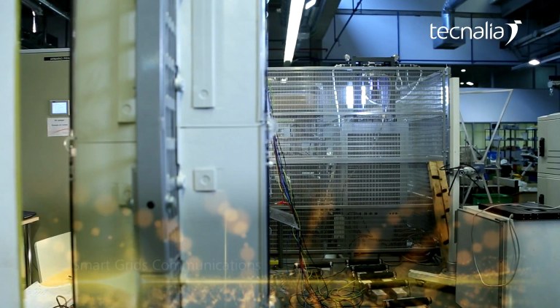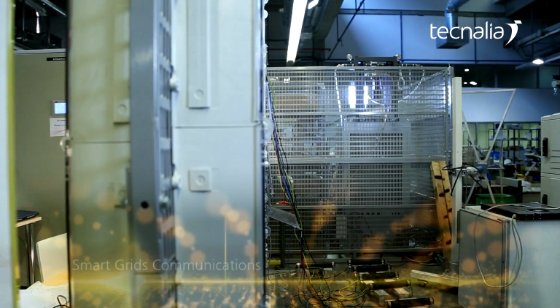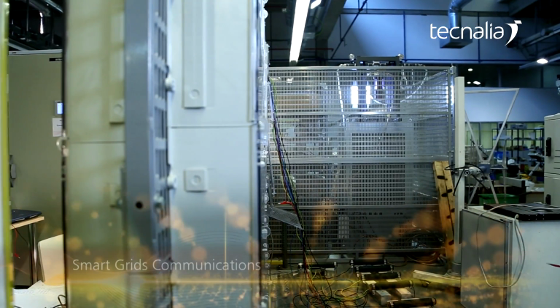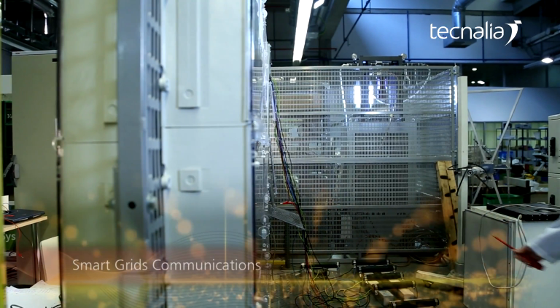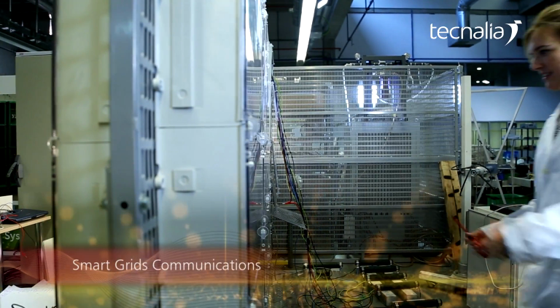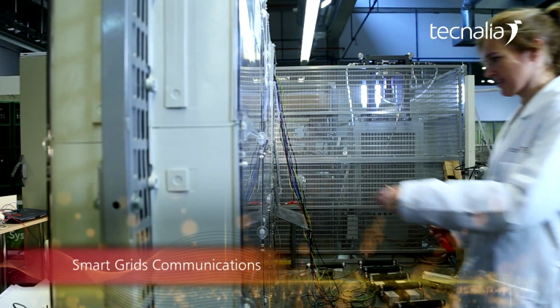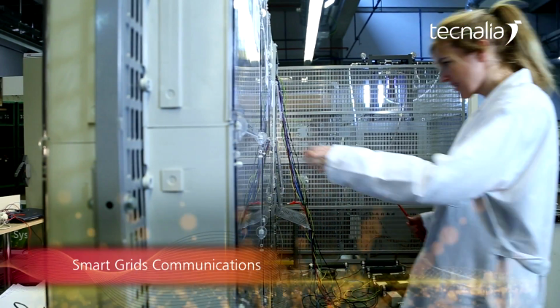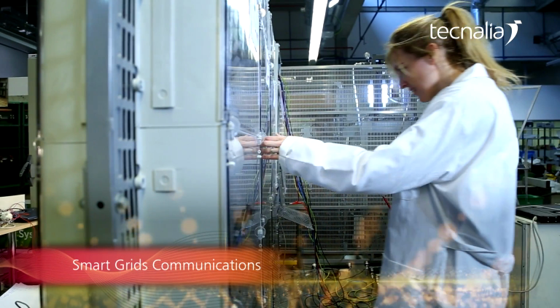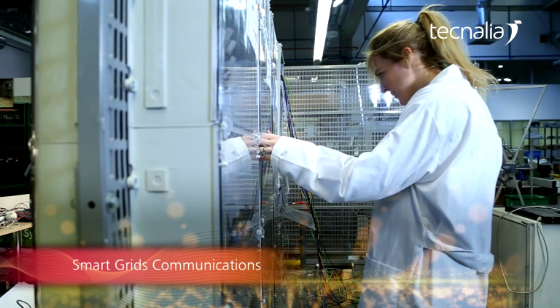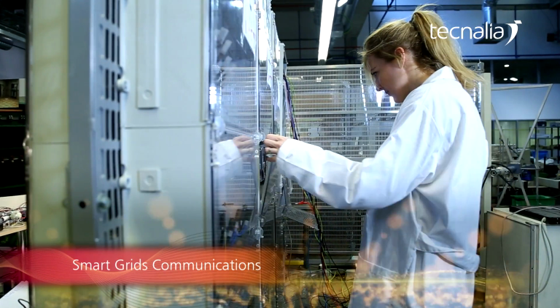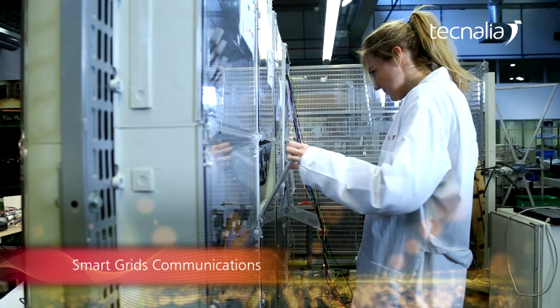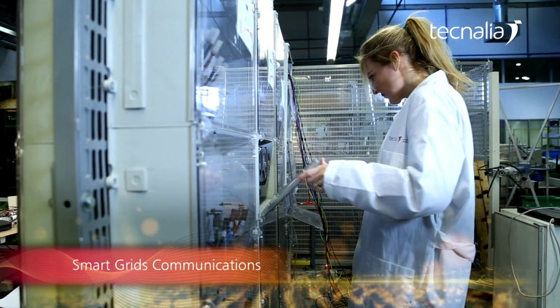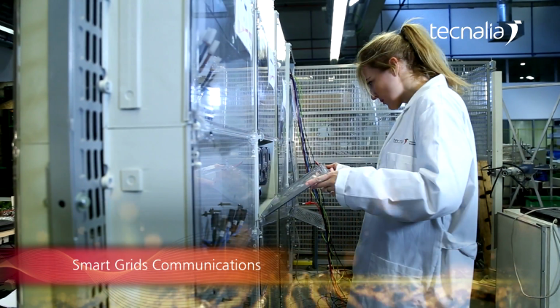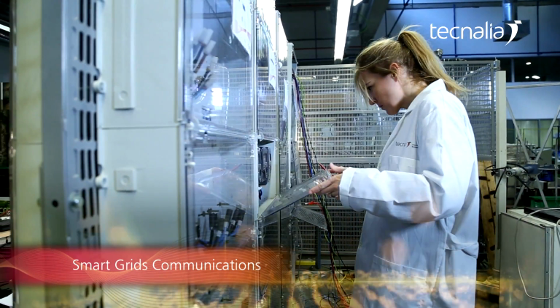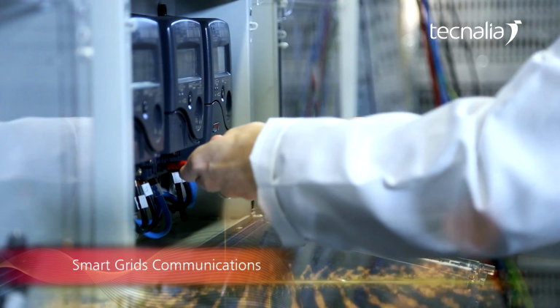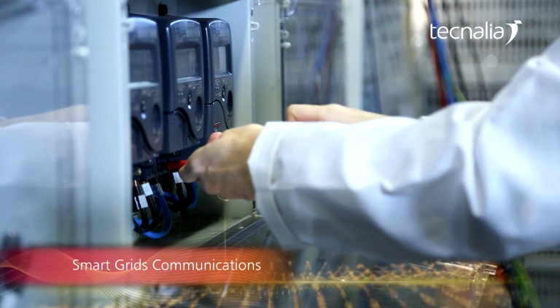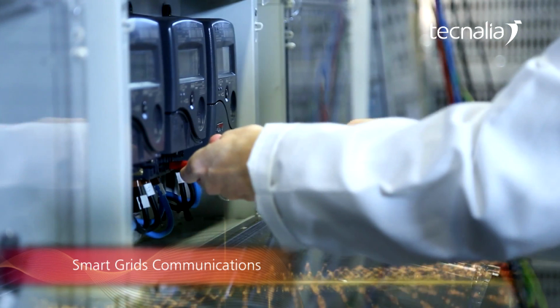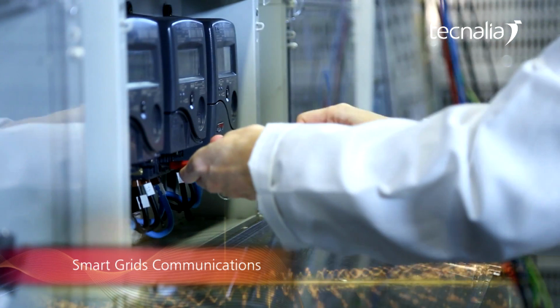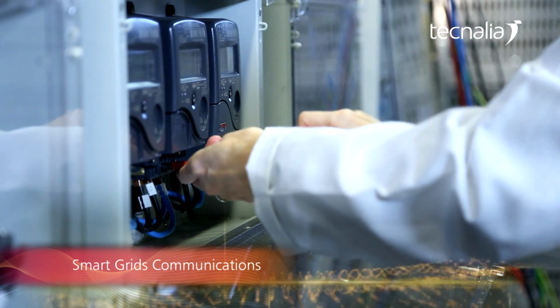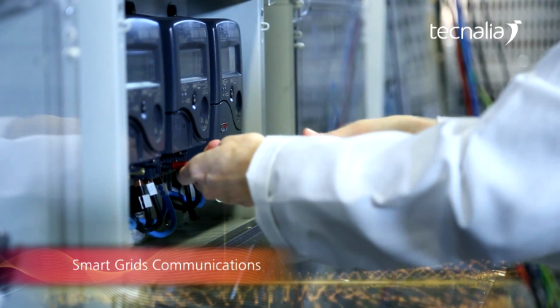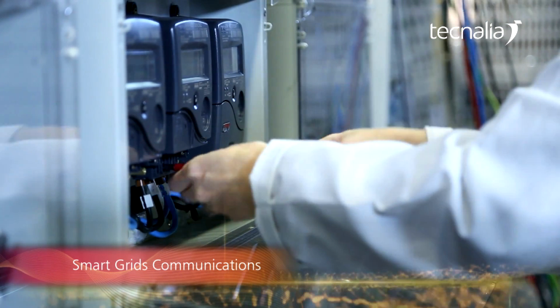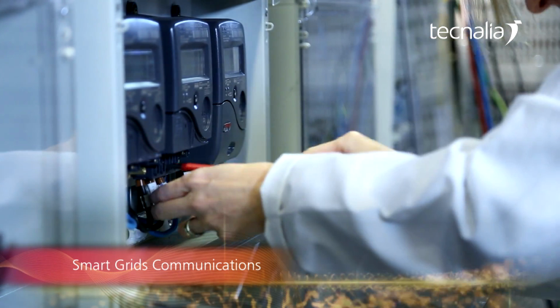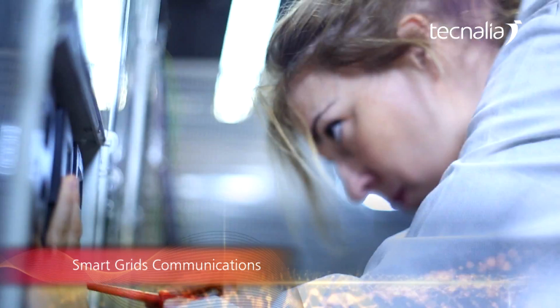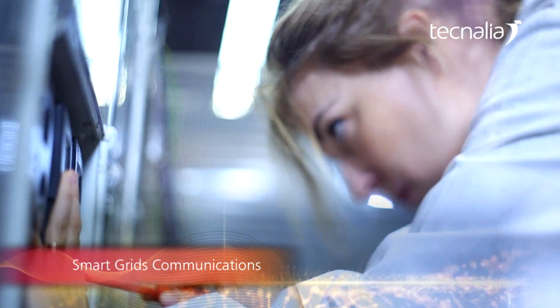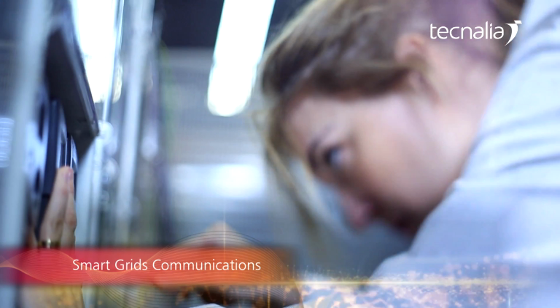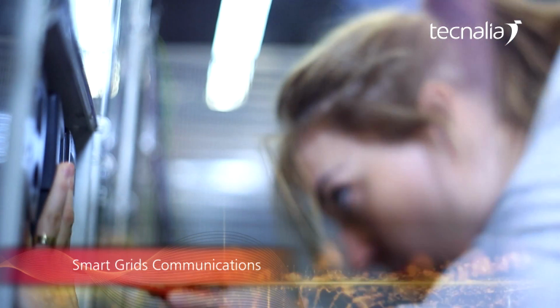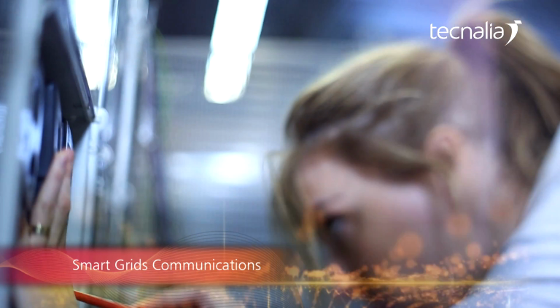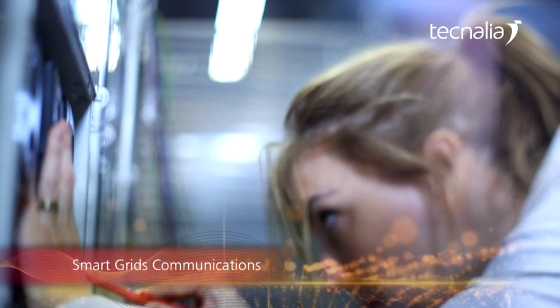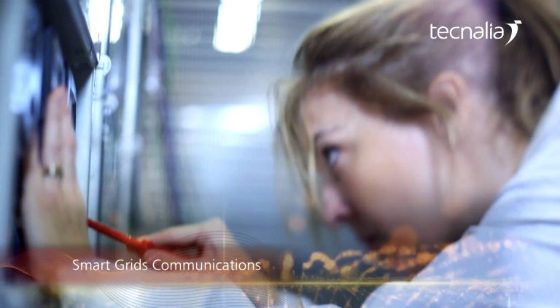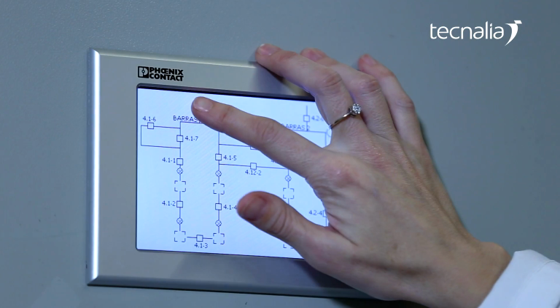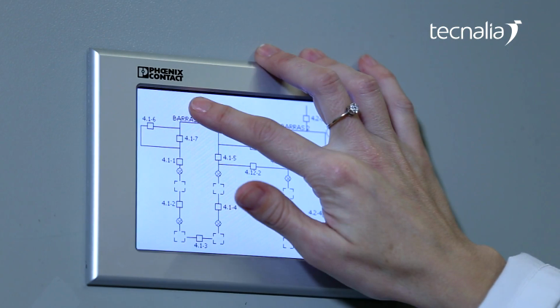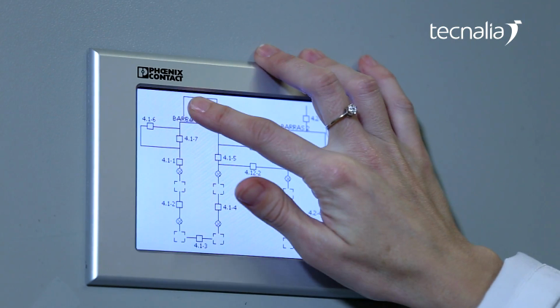Smart grids communications: functional and interoperability assessment of products for smart grids.